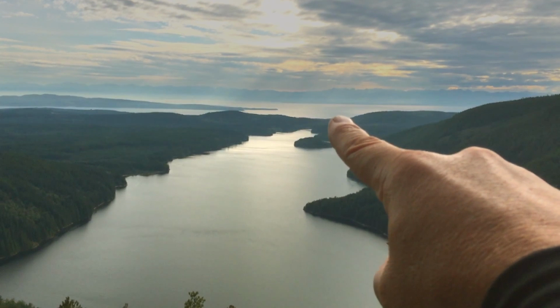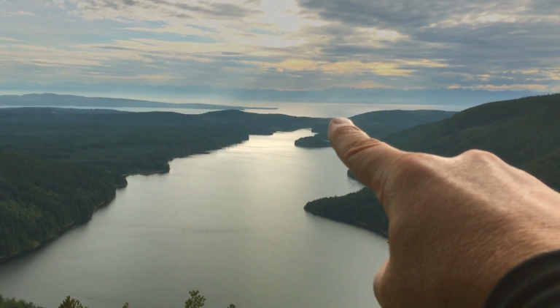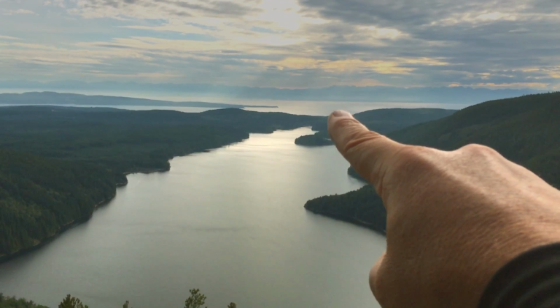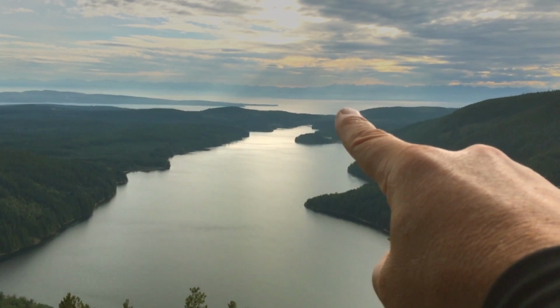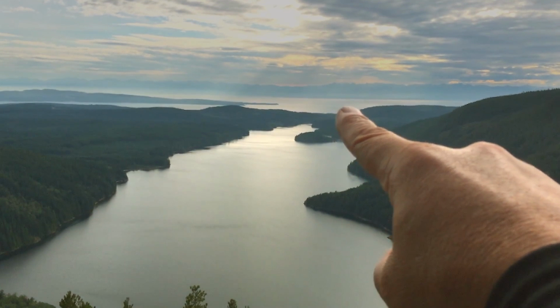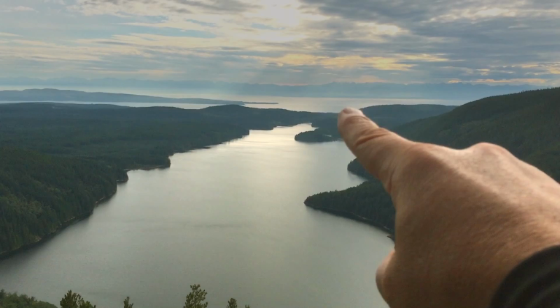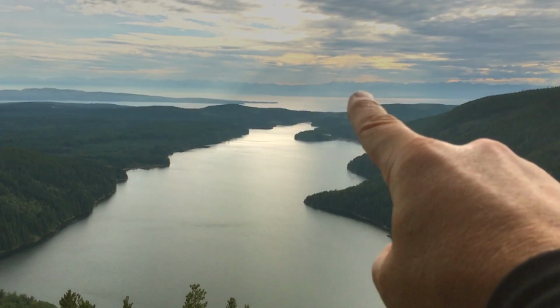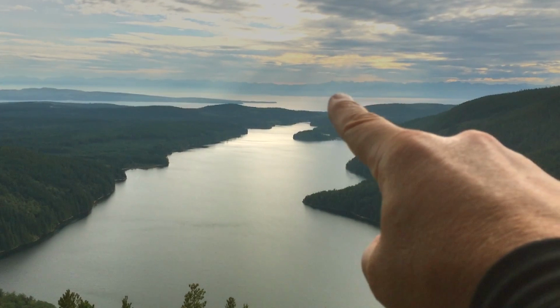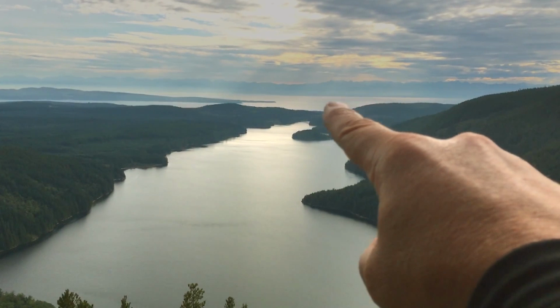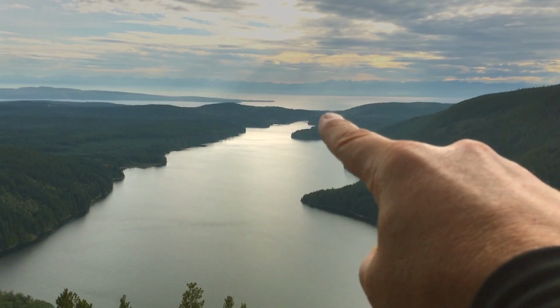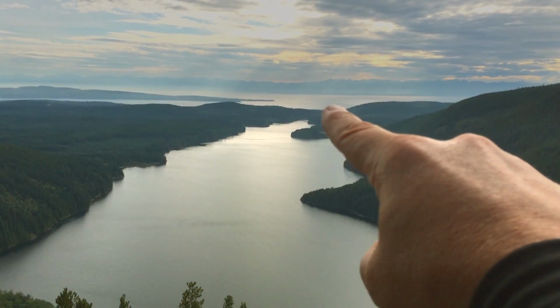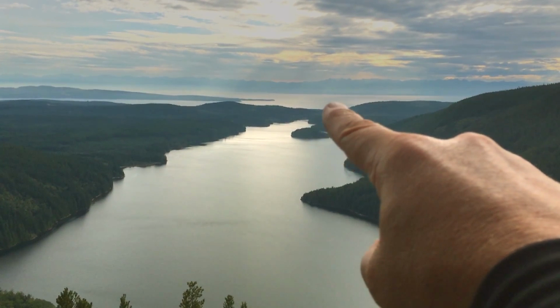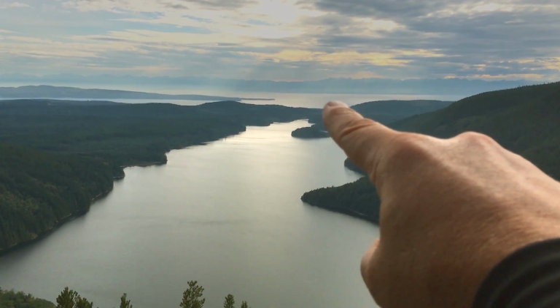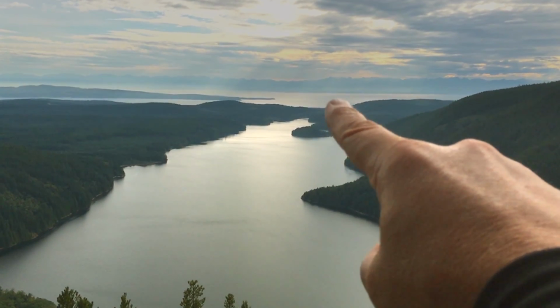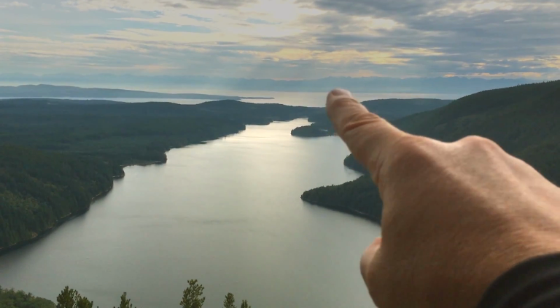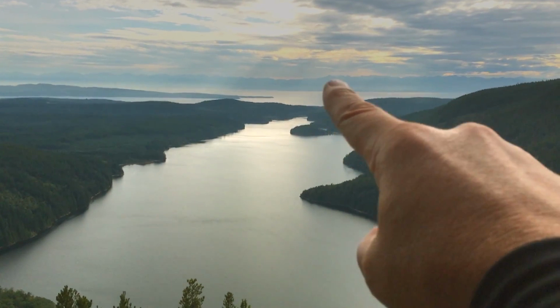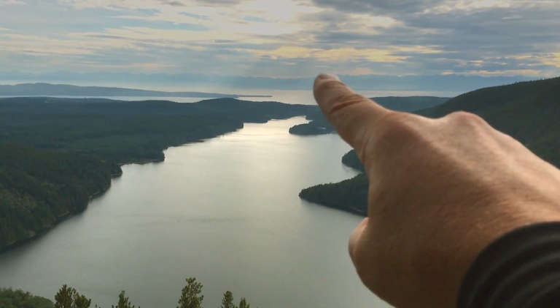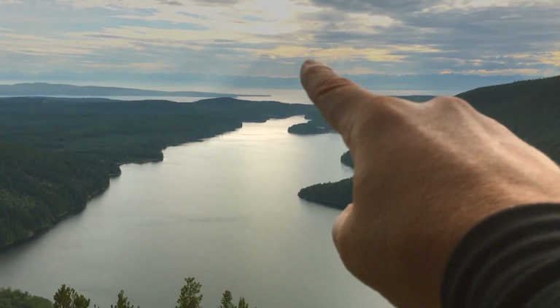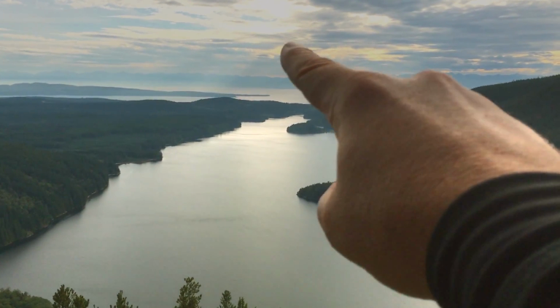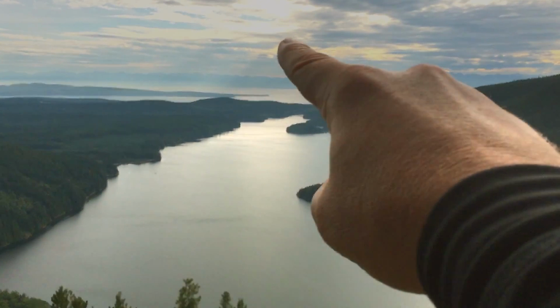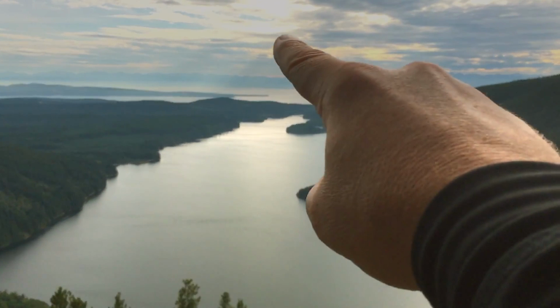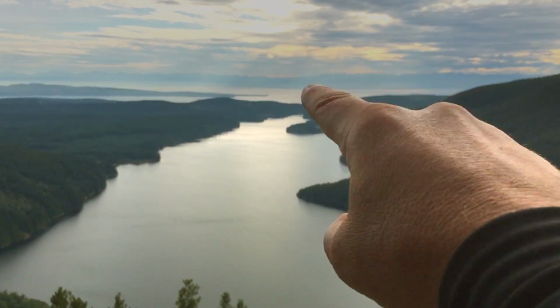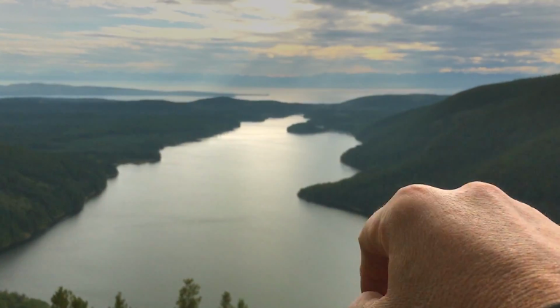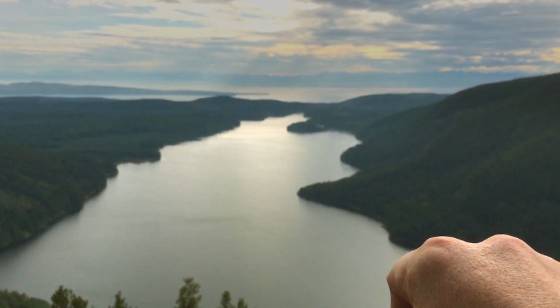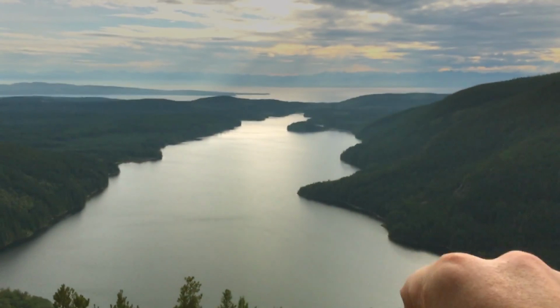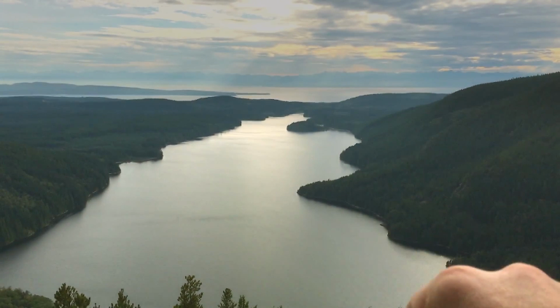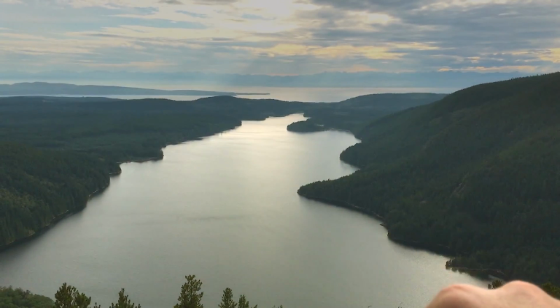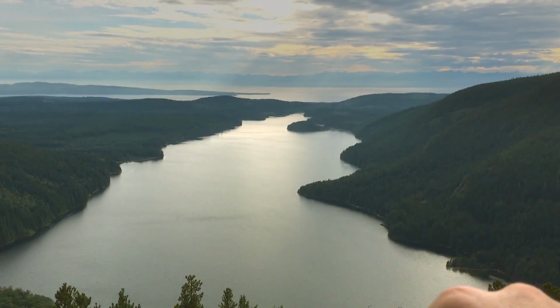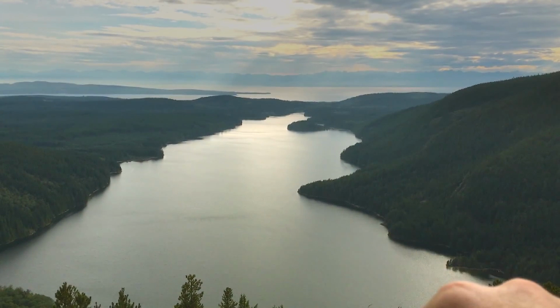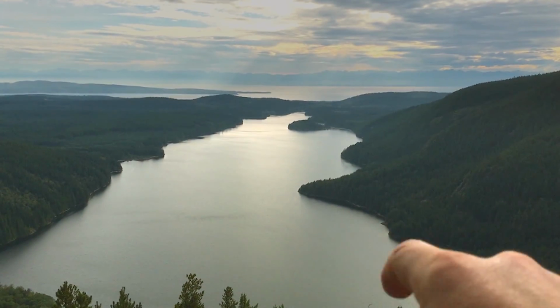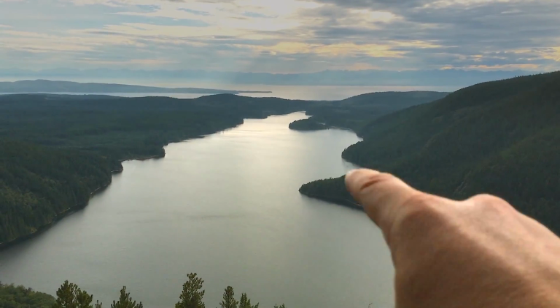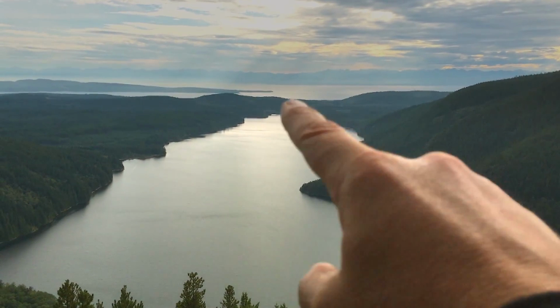That's the ocean, and you can see the ferry — I think that's the ferry — going to Comox.